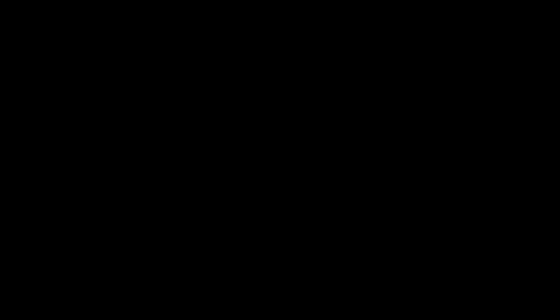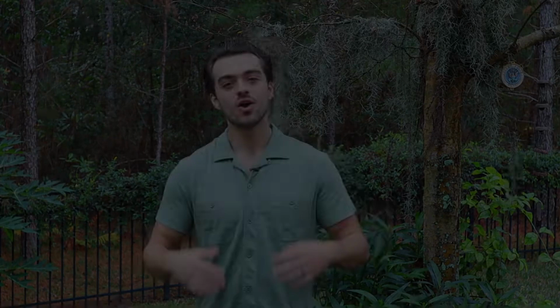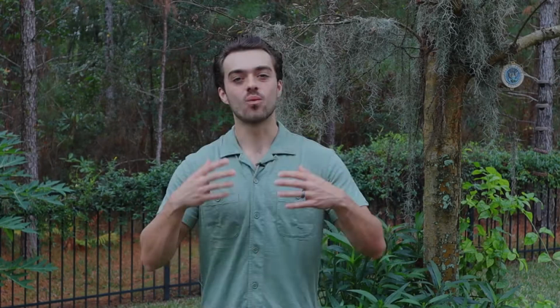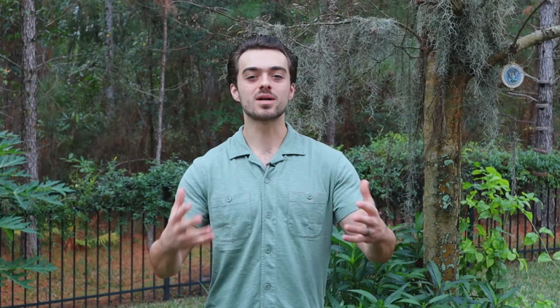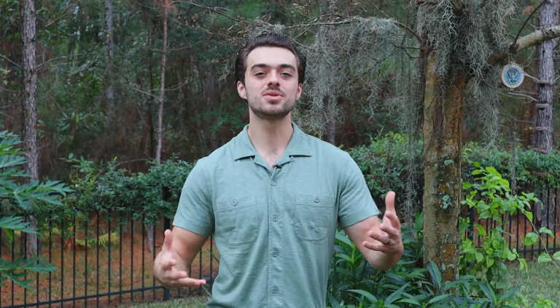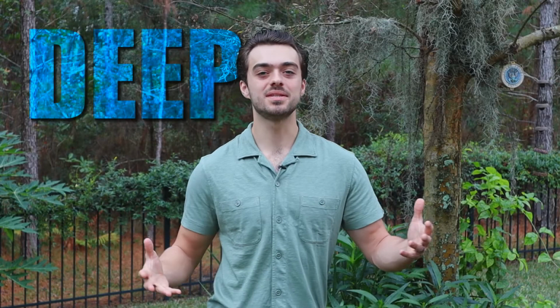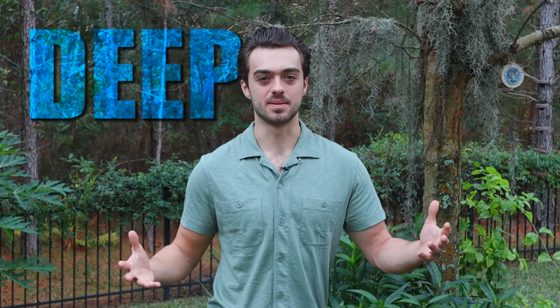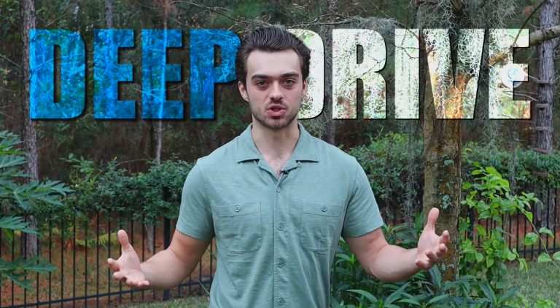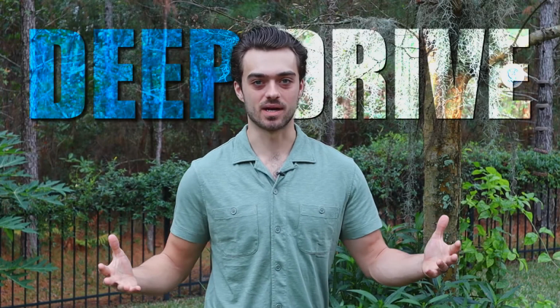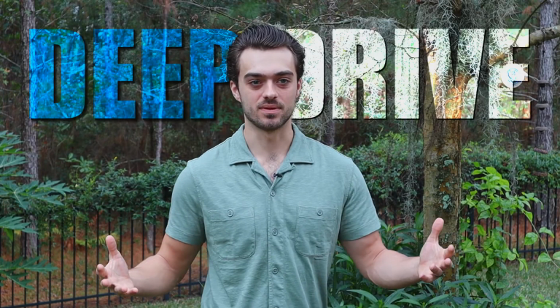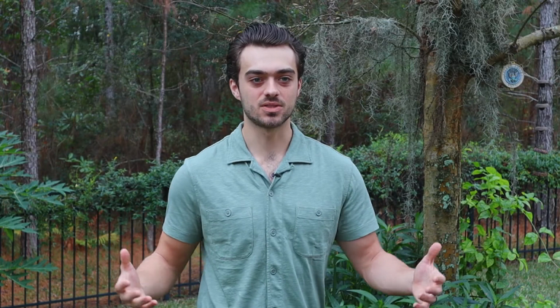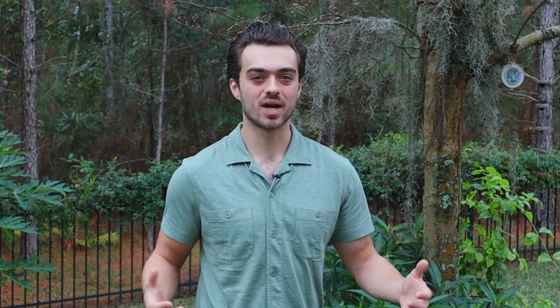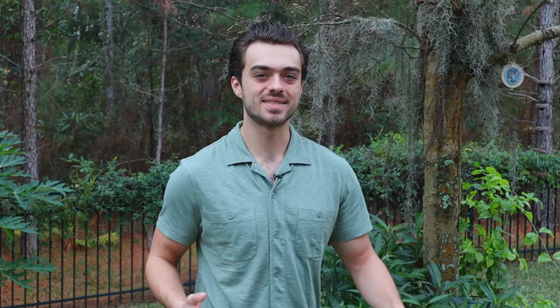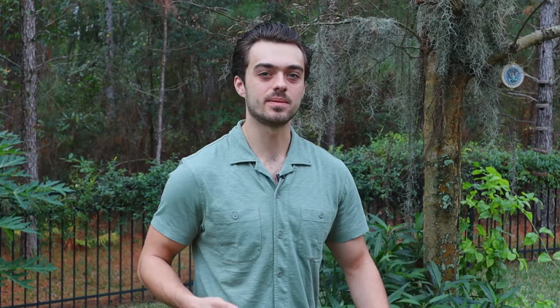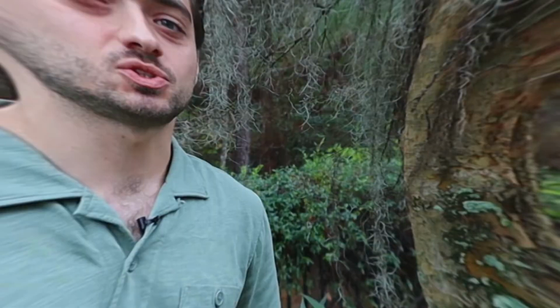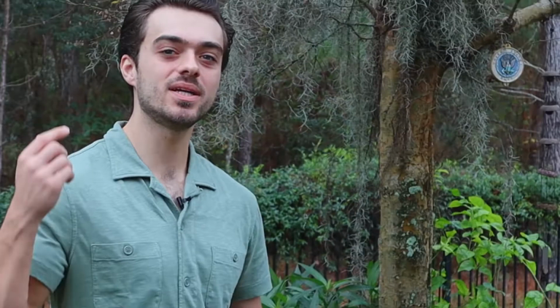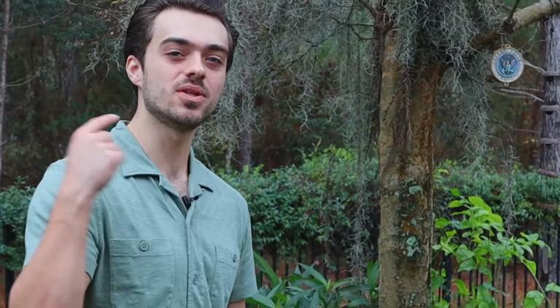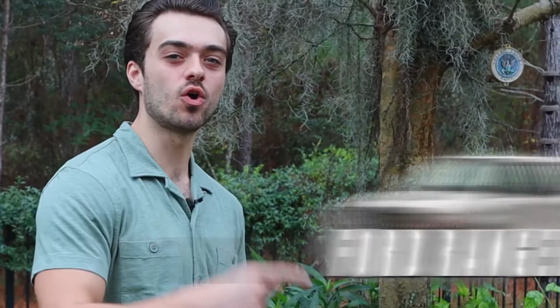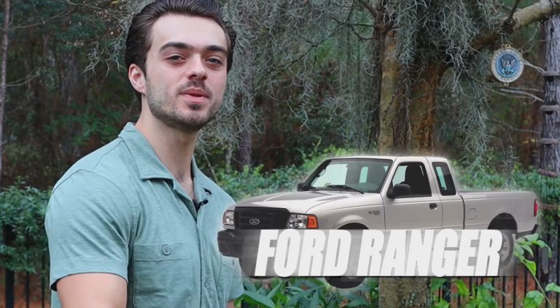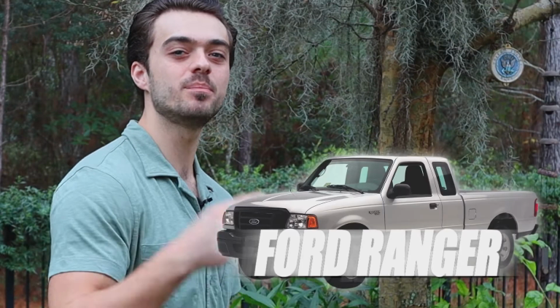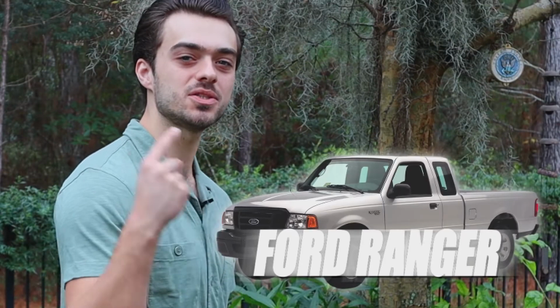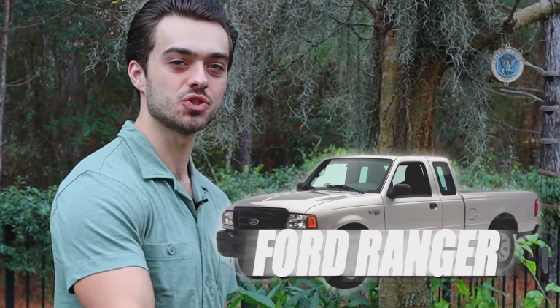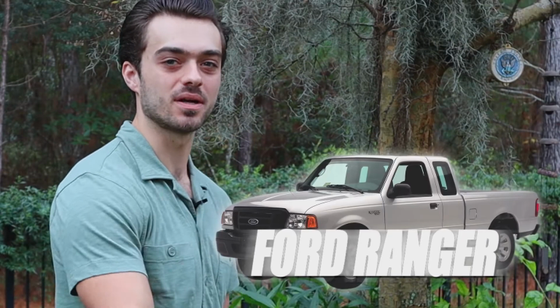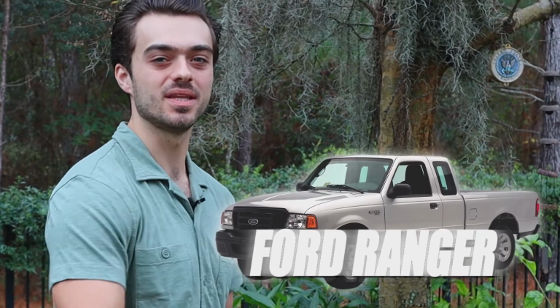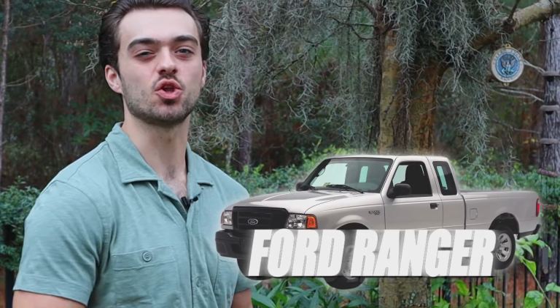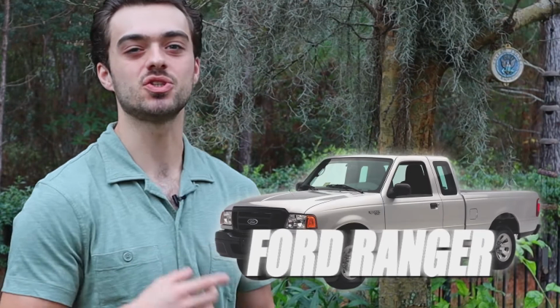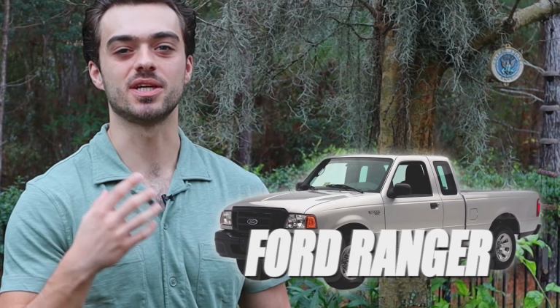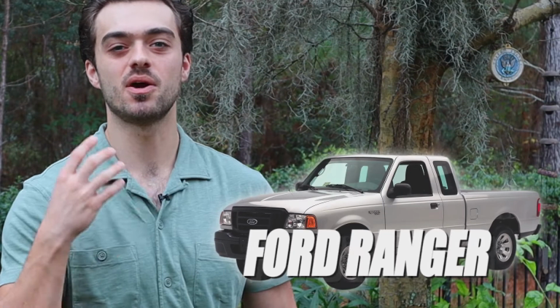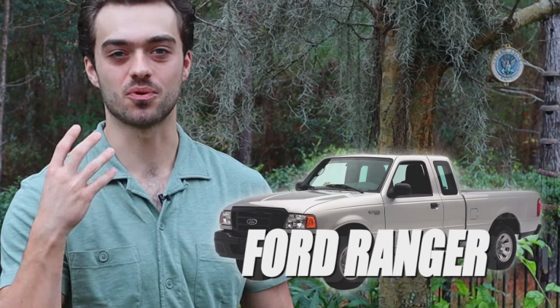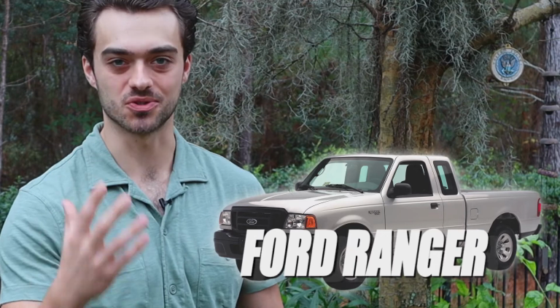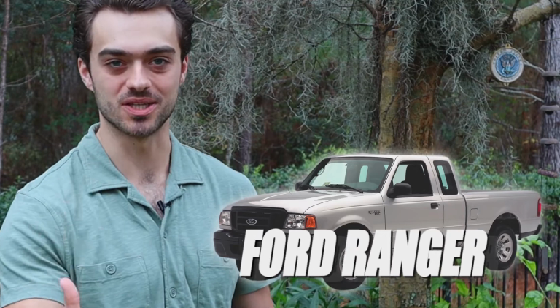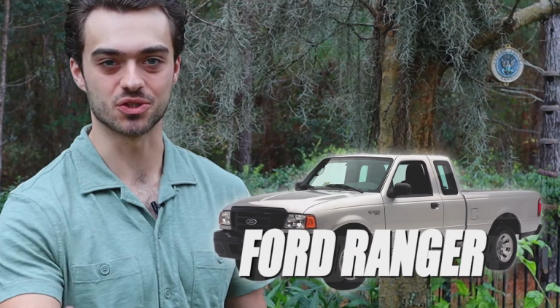Welcome to the deep drive. Let's go ahead and dive straight into the ultimate budget truck, the third-gen Ford Ranger.